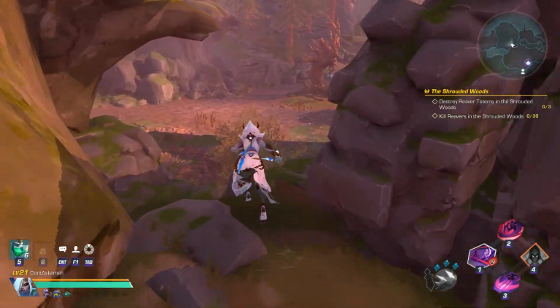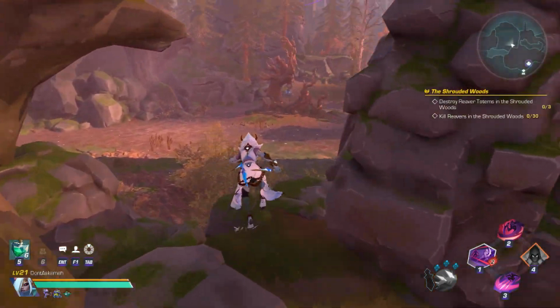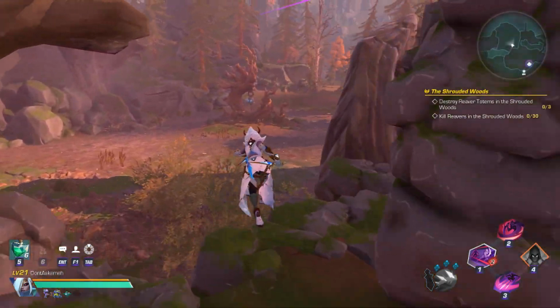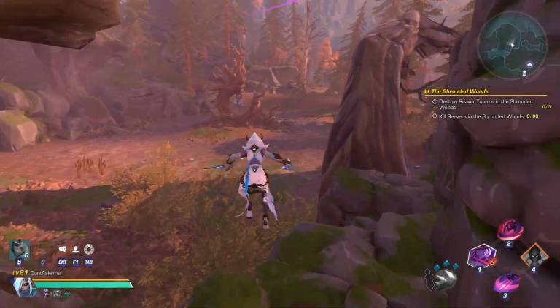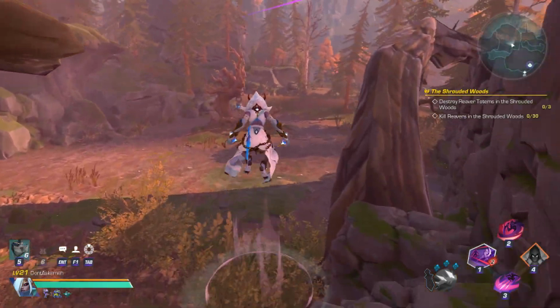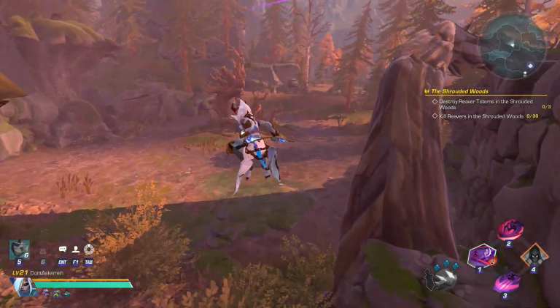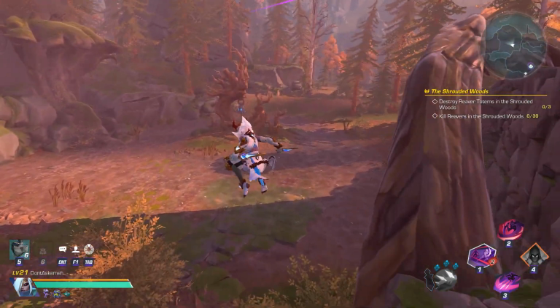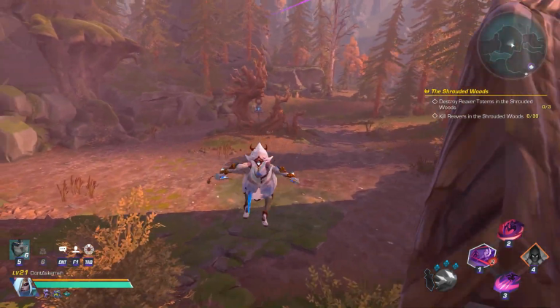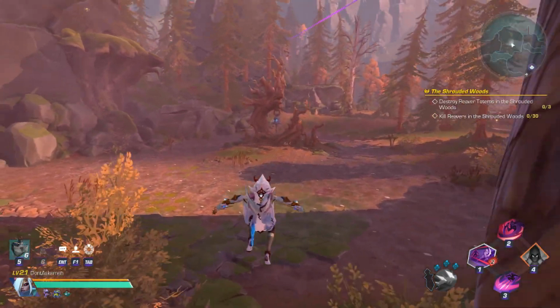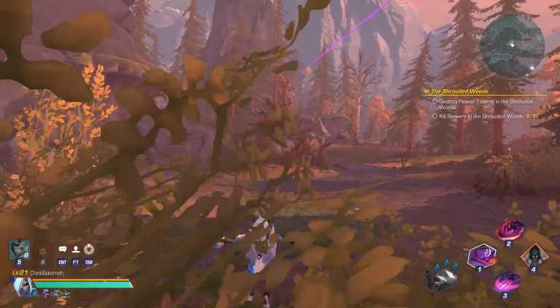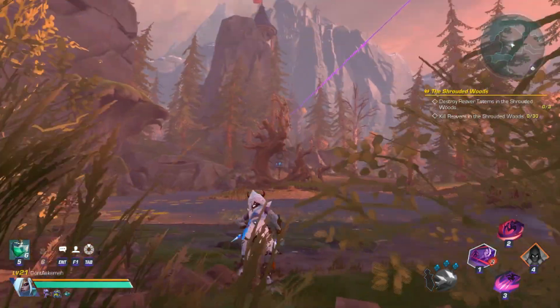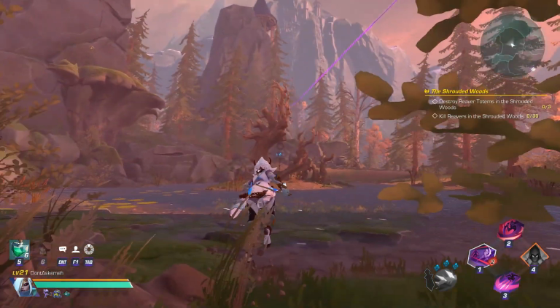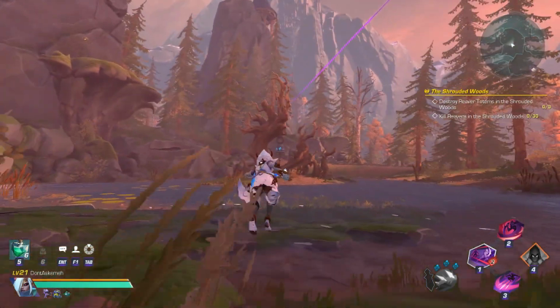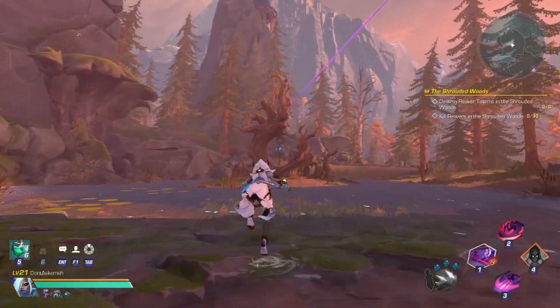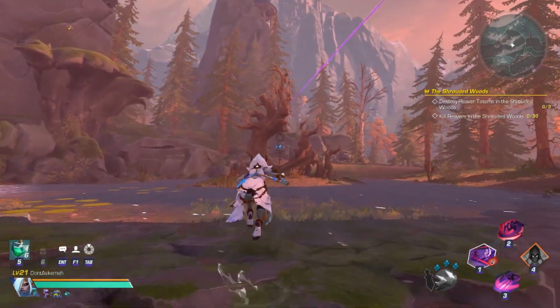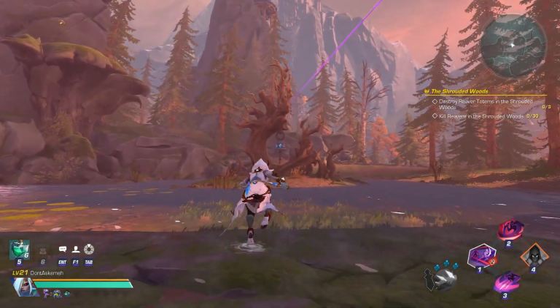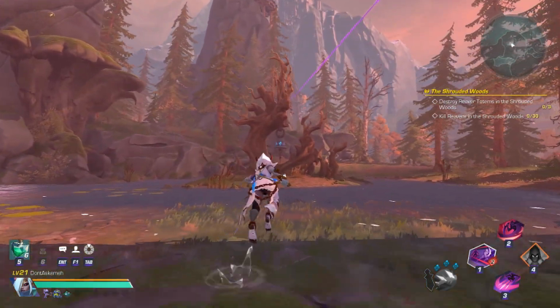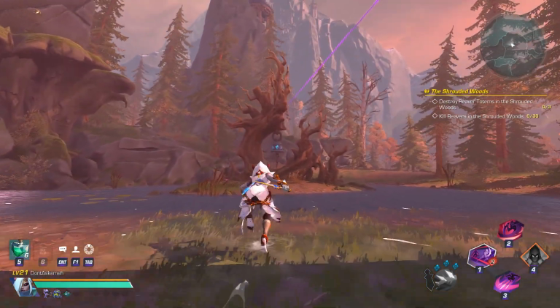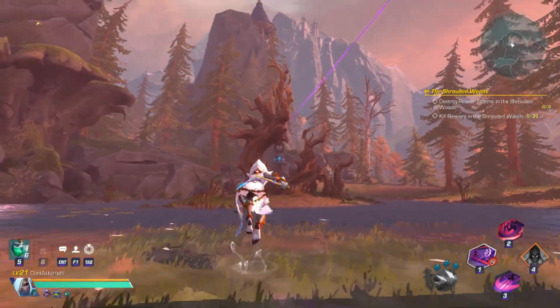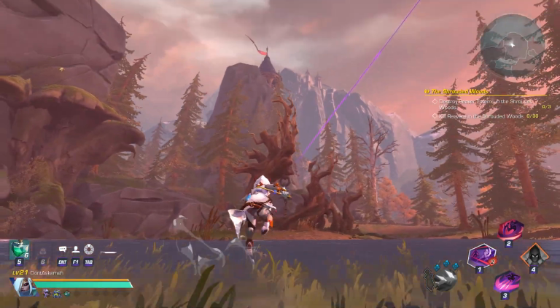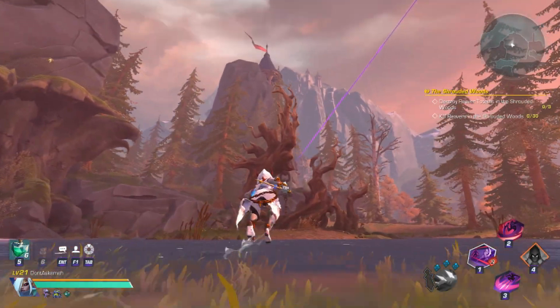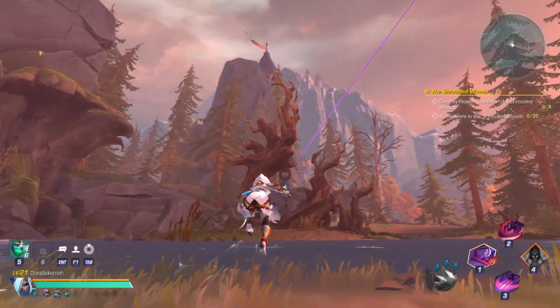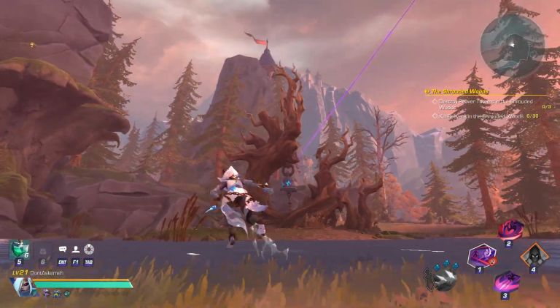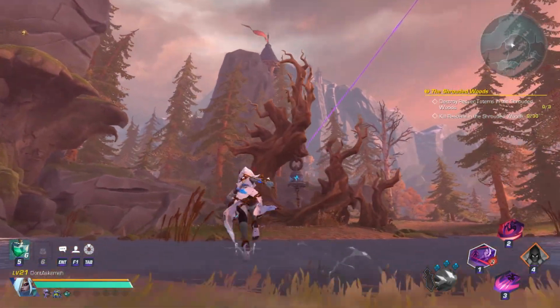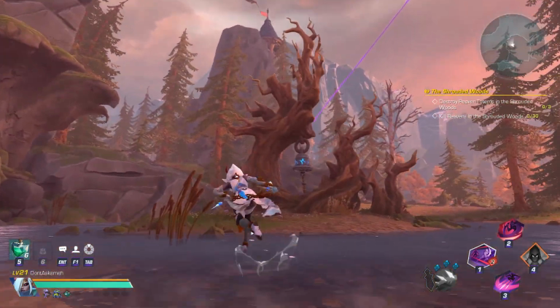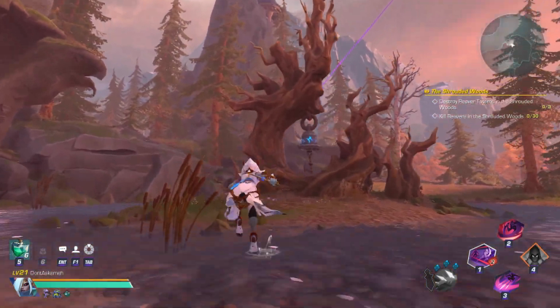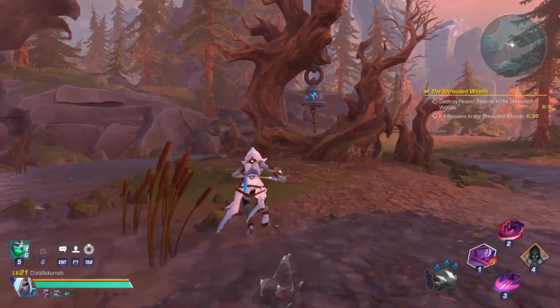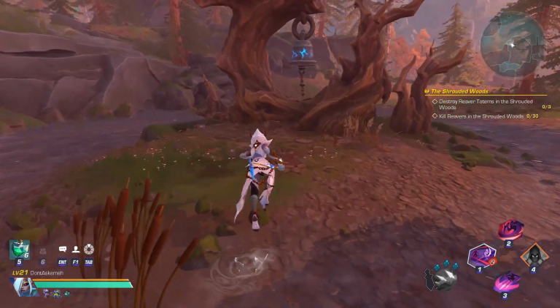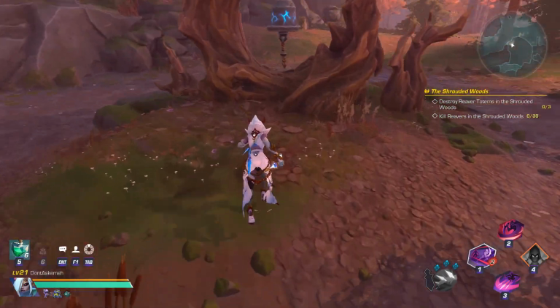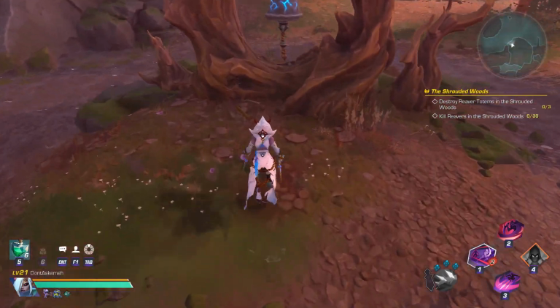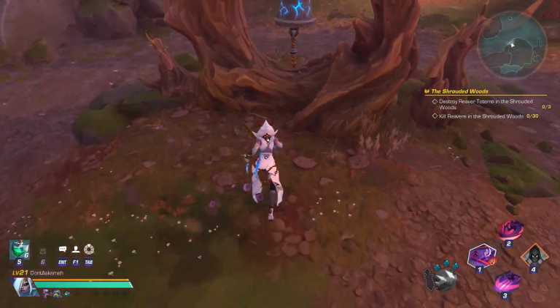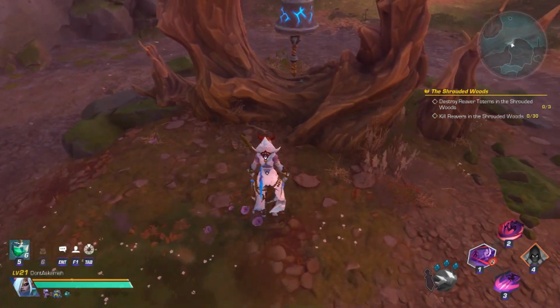You've now made it to the tree with a giant bell. Norn's supplies will be sitting on the ground waiting for you.